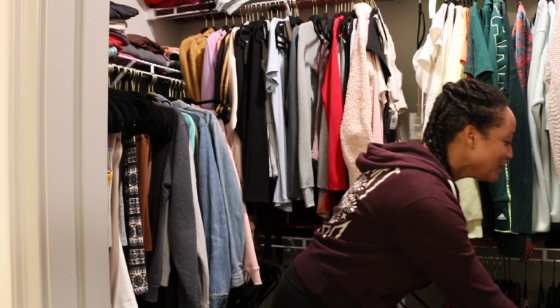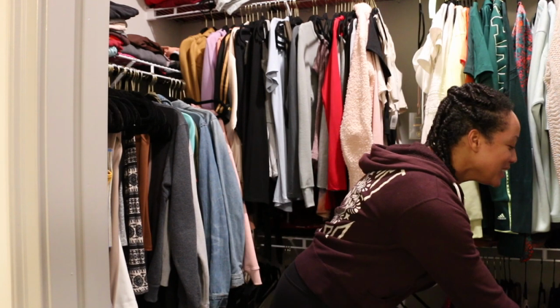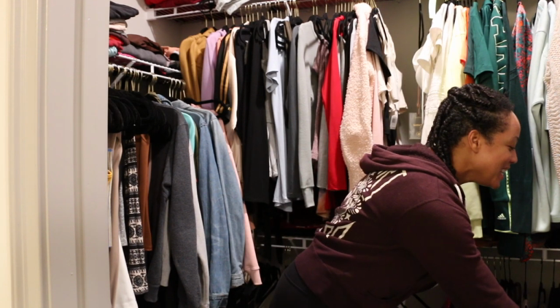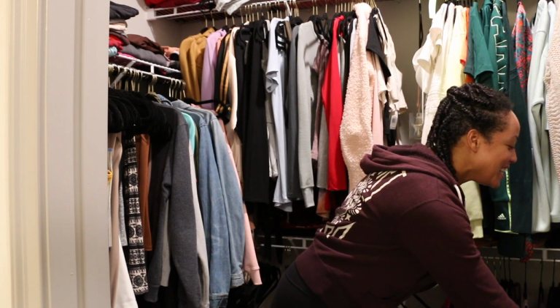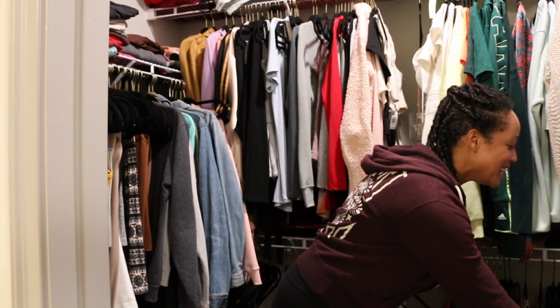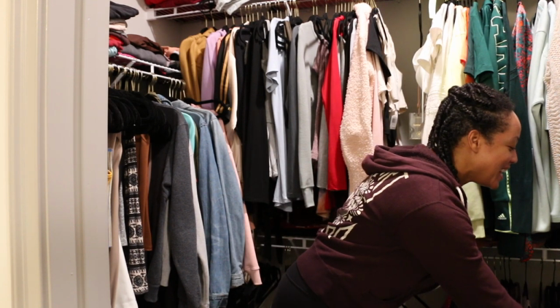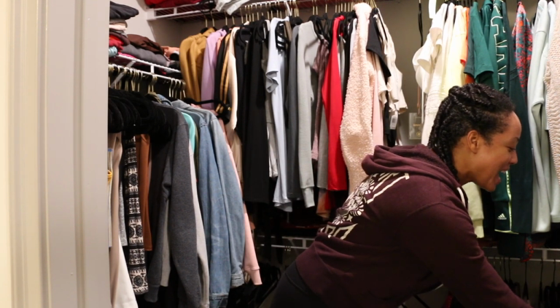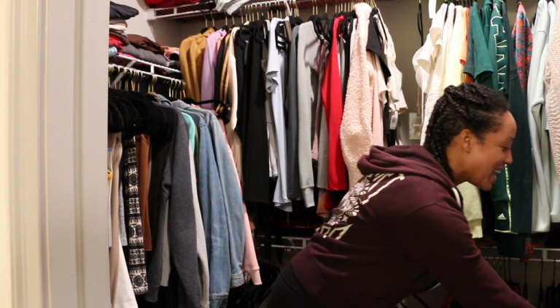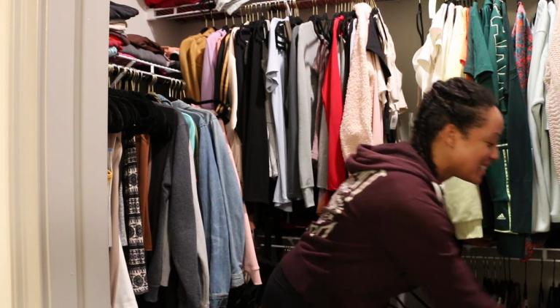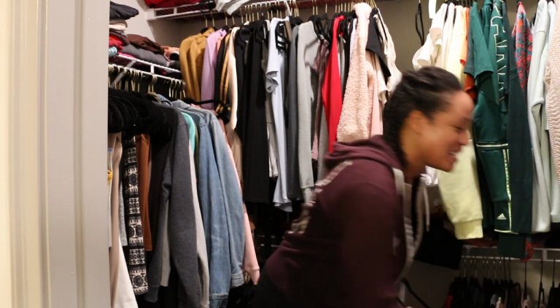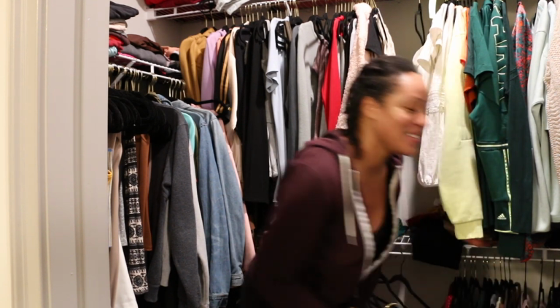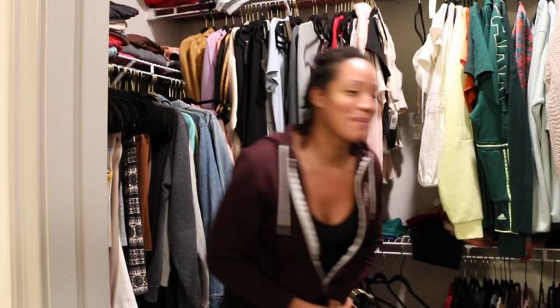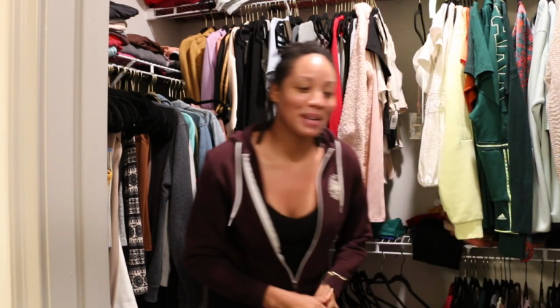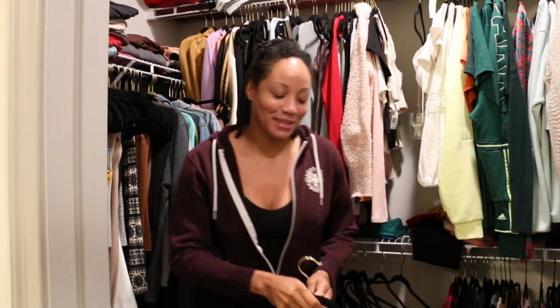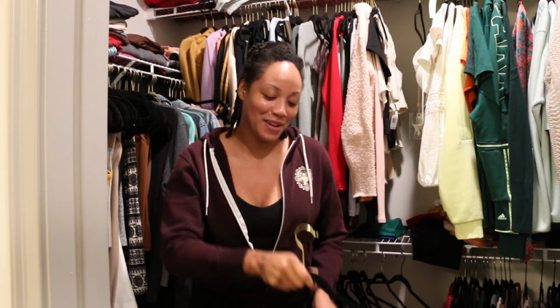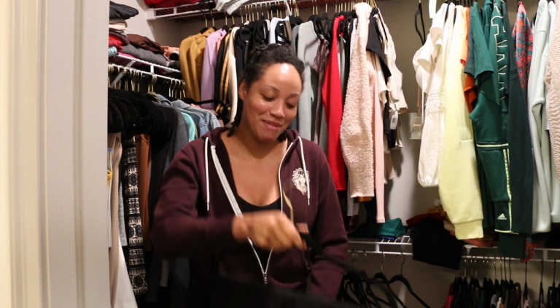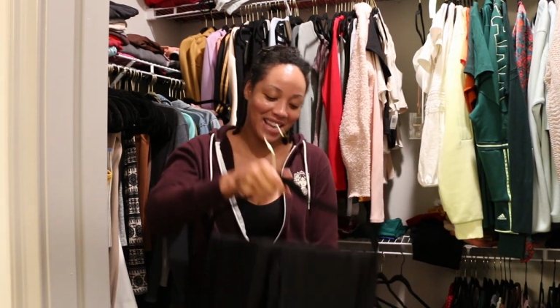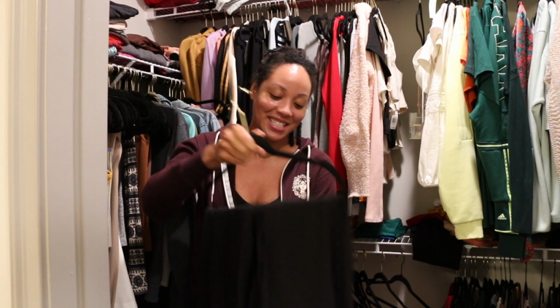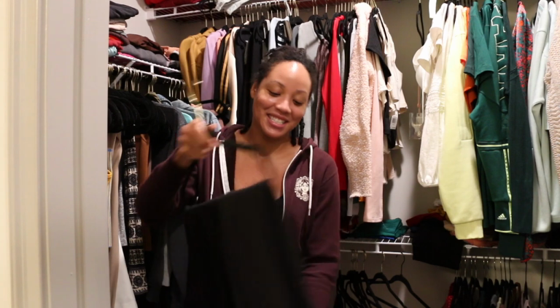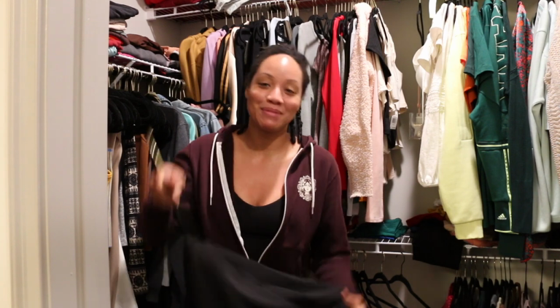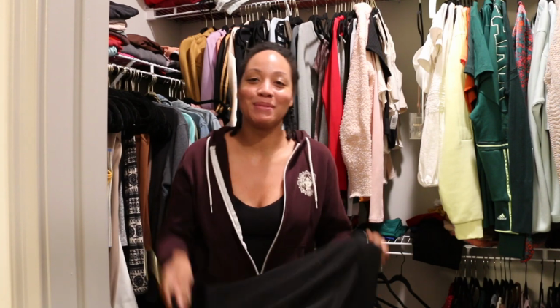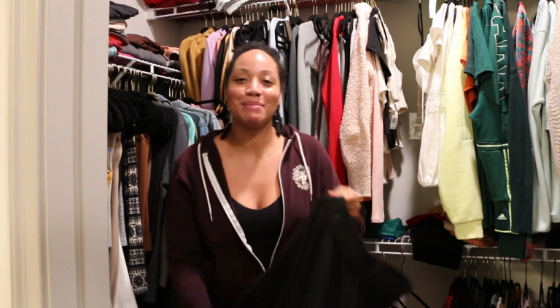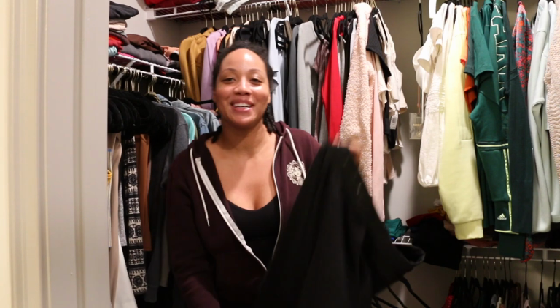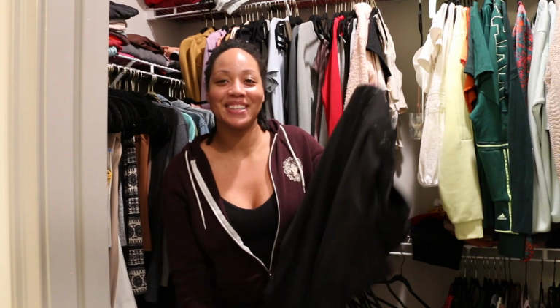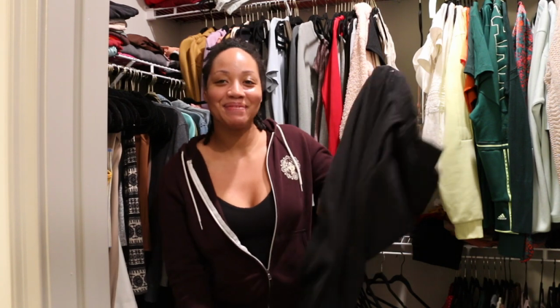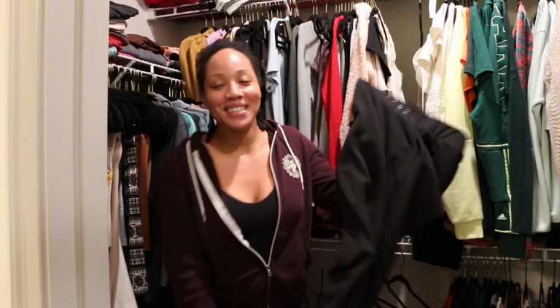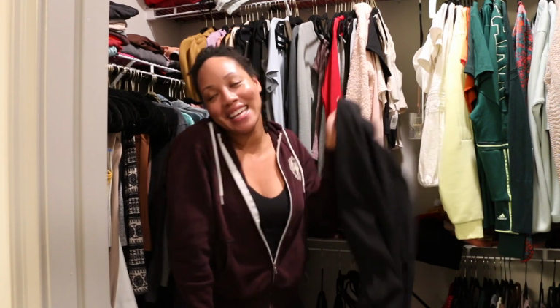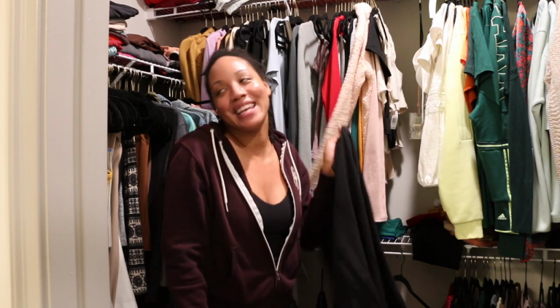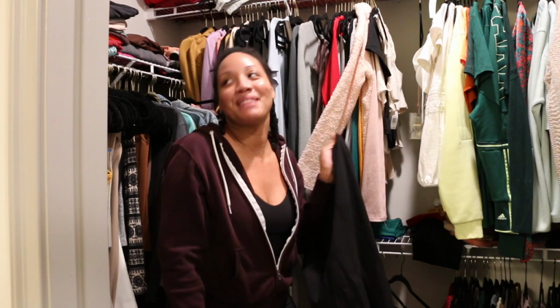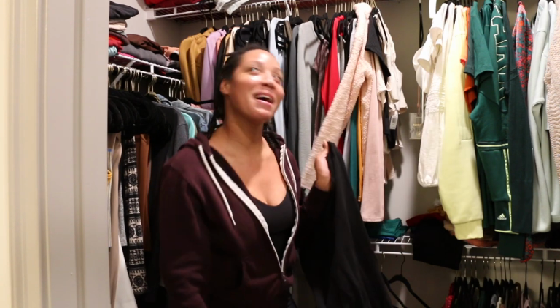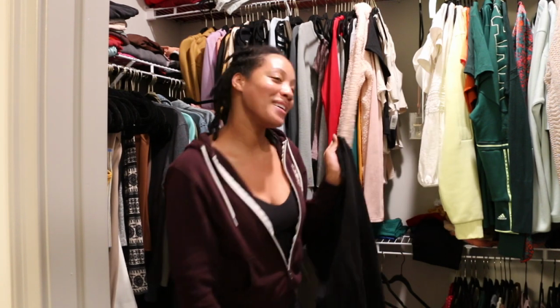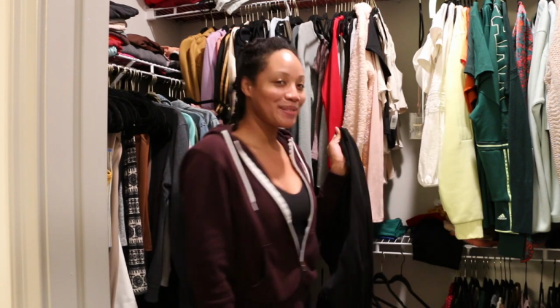Usually he hangs the TVs by himself, but since this one was bigger, he needed my help.